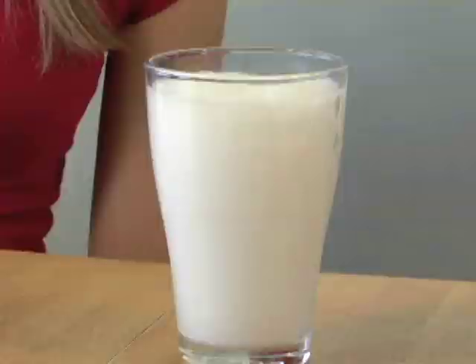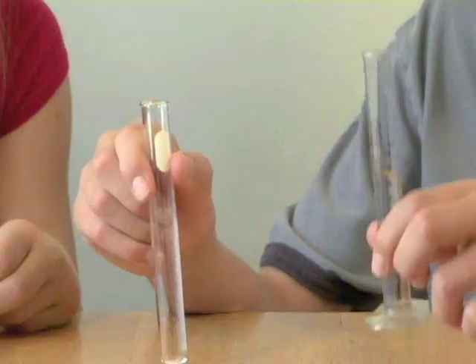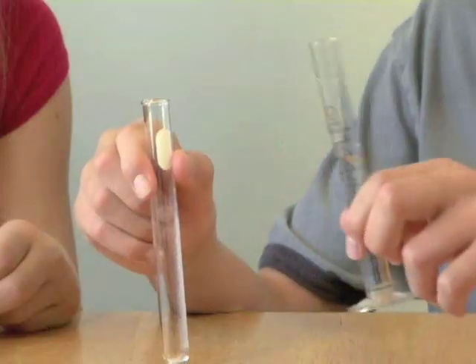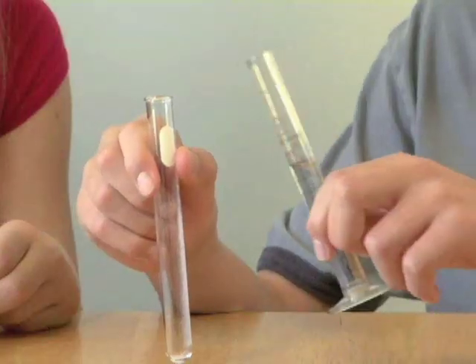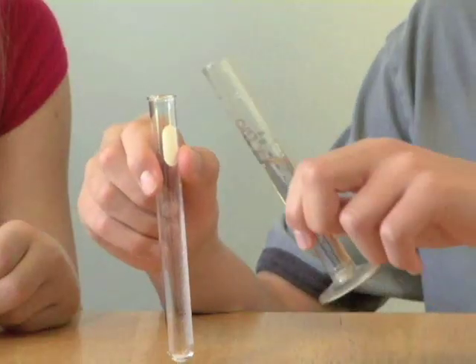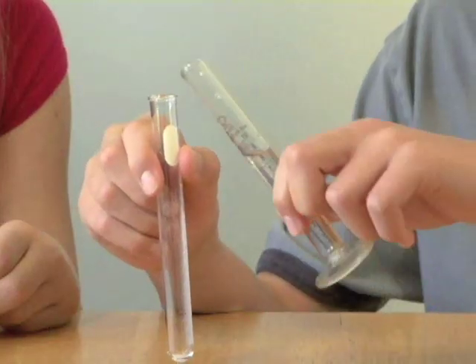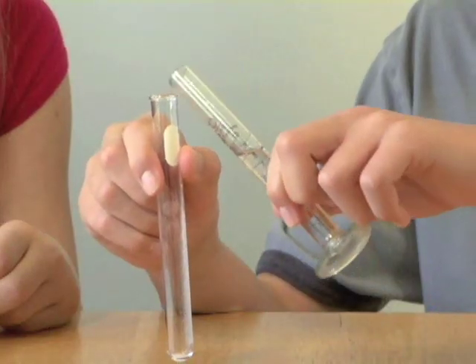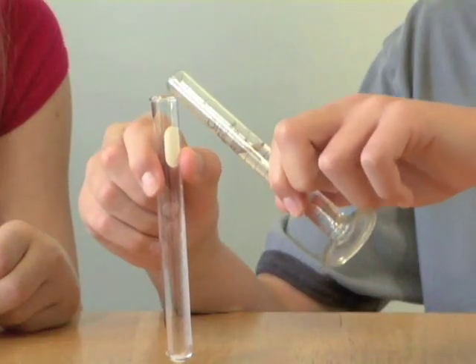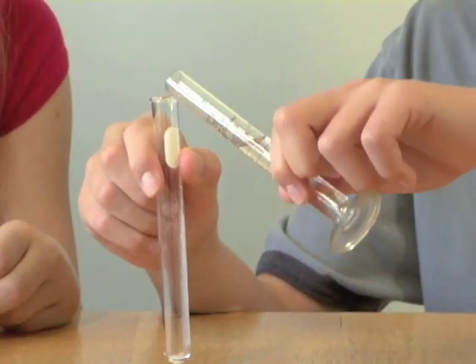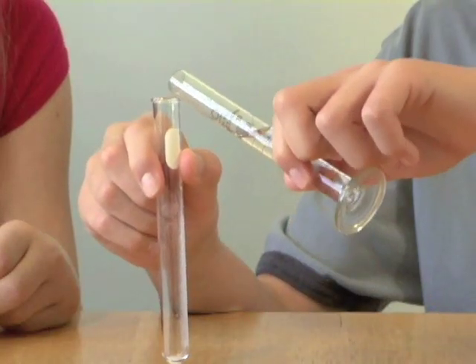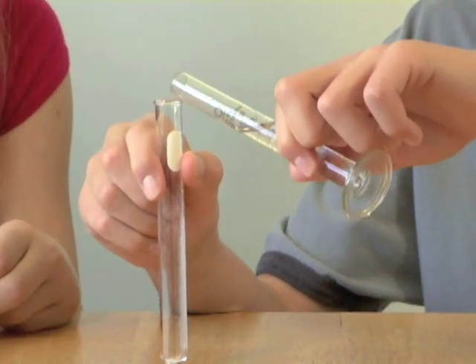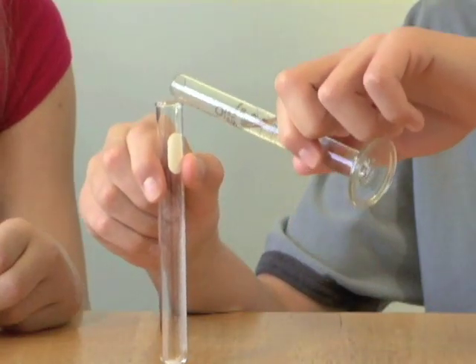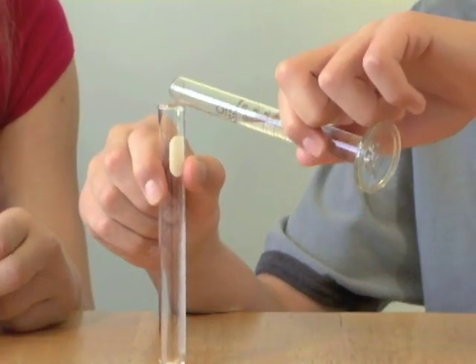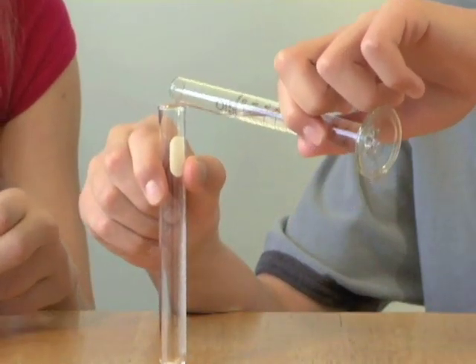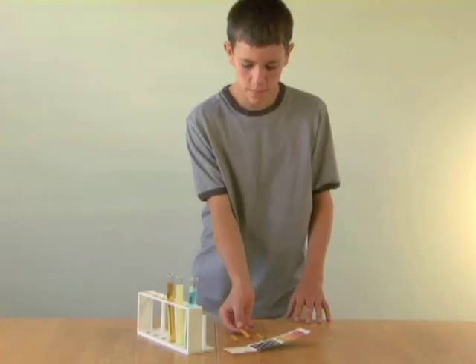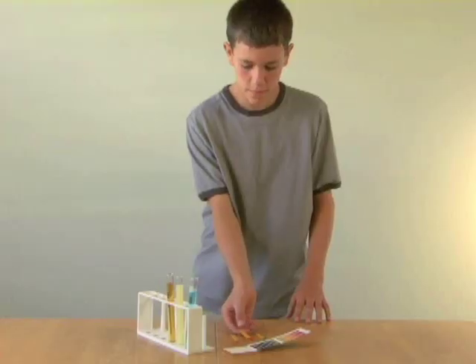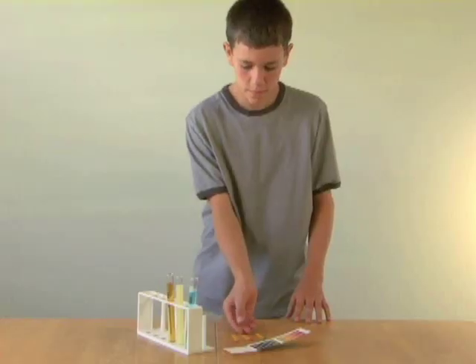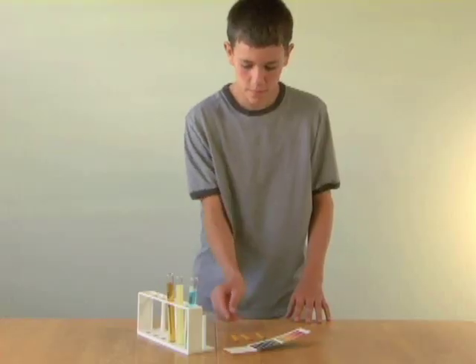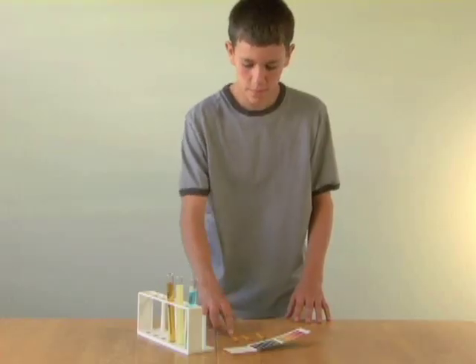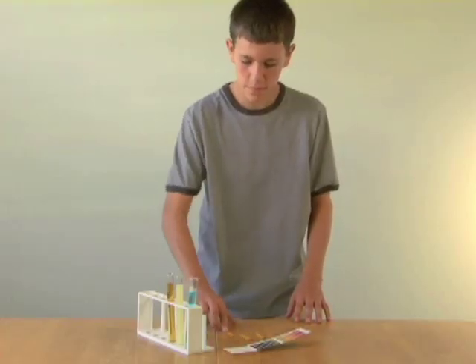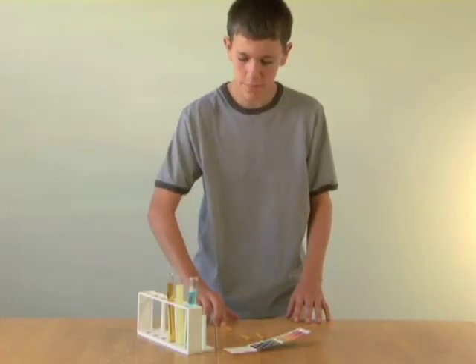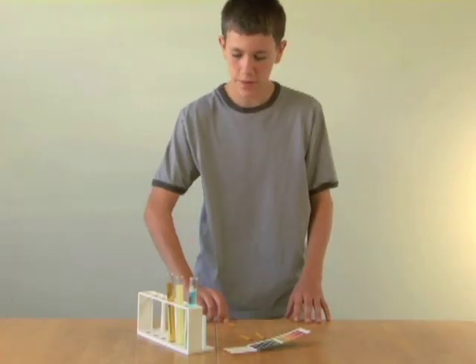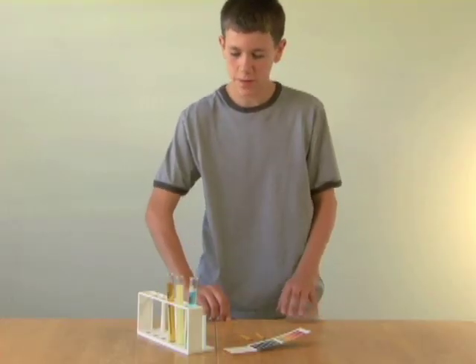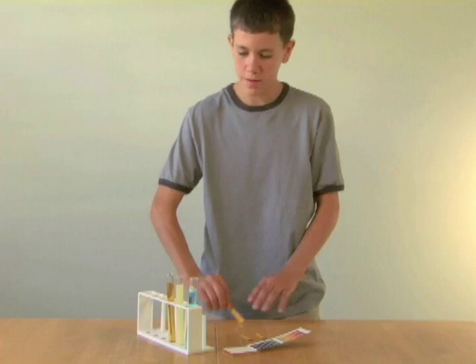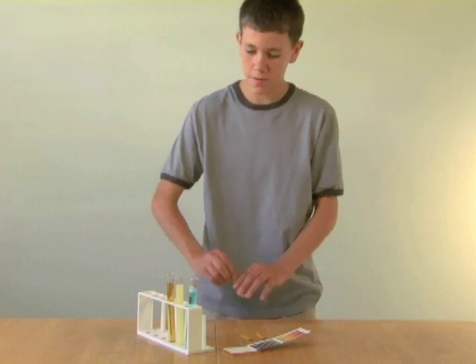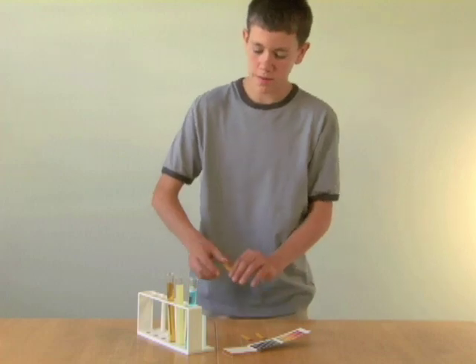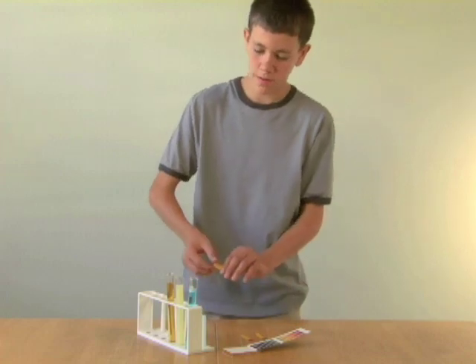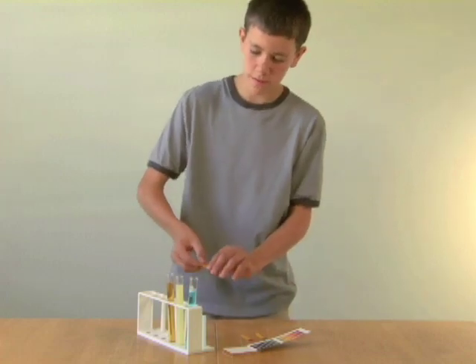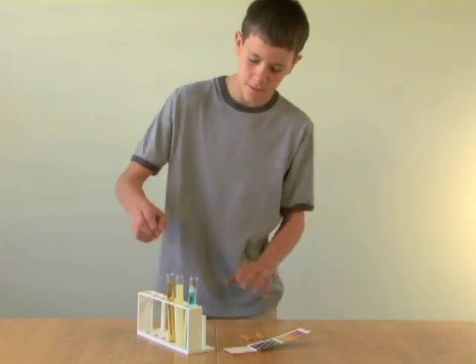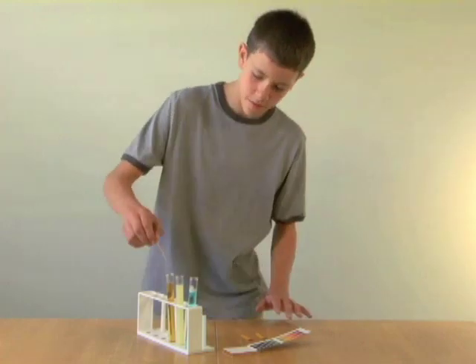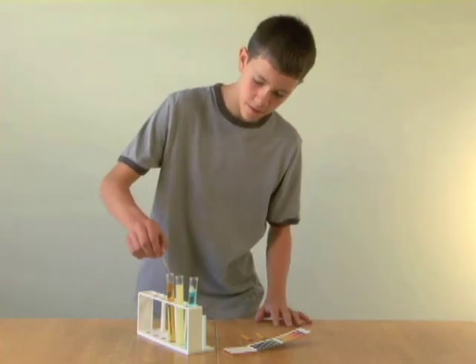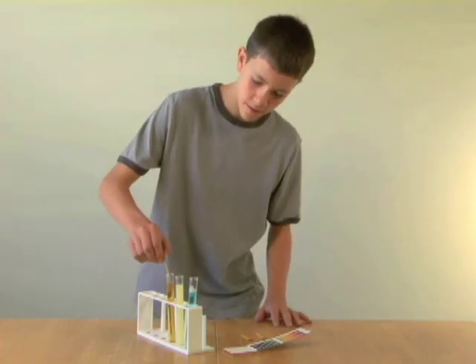Test tubes are useful for mixing, reacting, and heating small quantities, especially when performing a series of experiments.